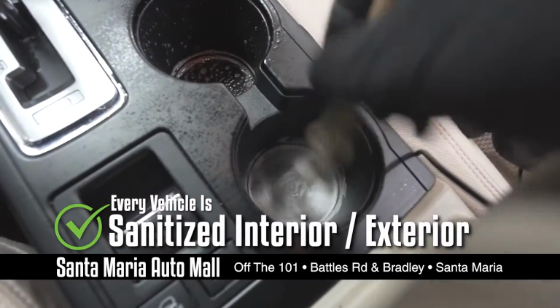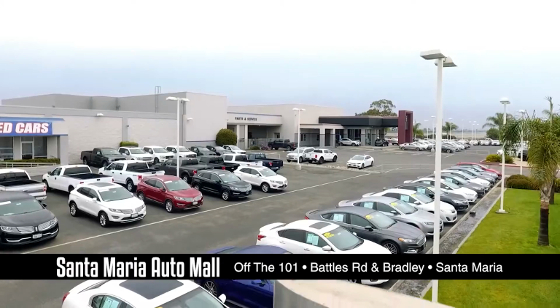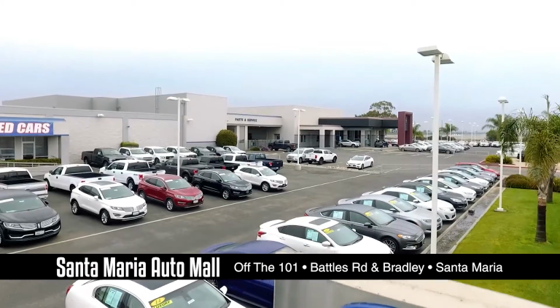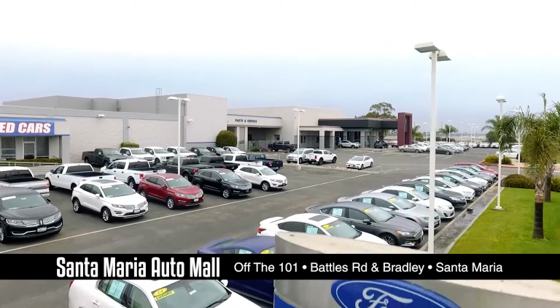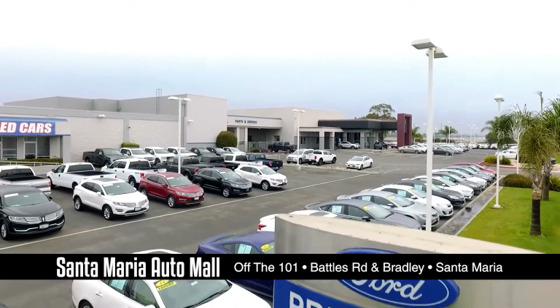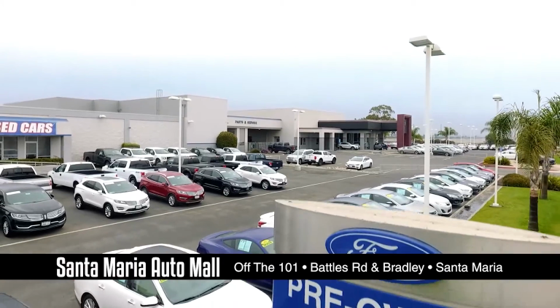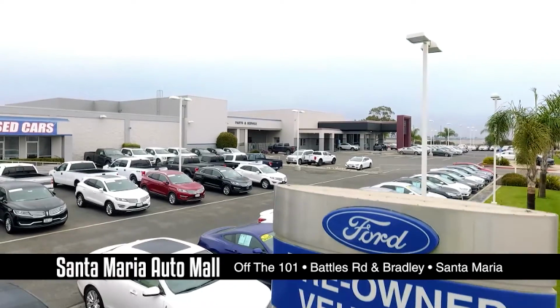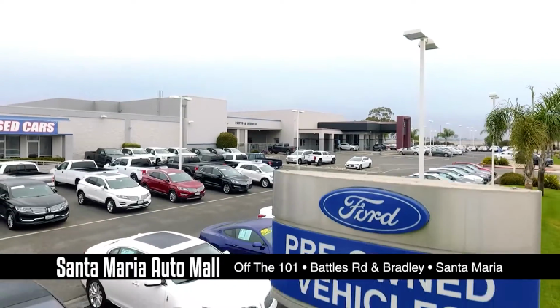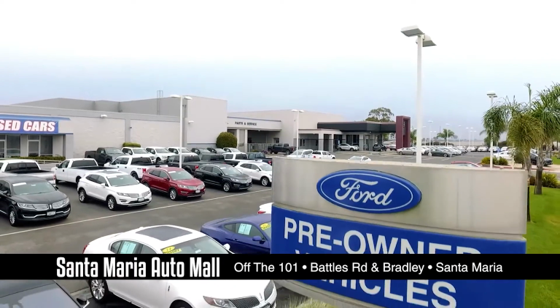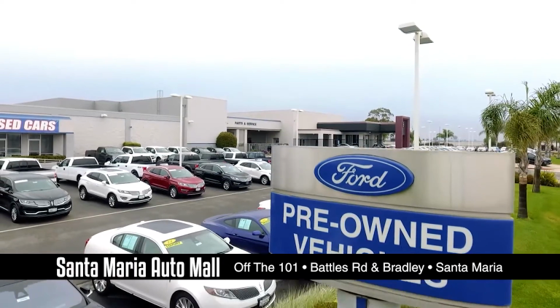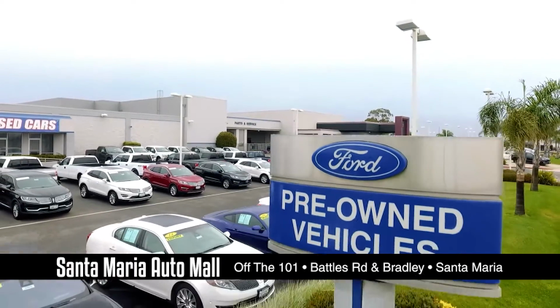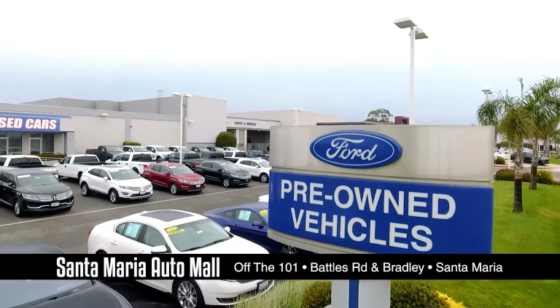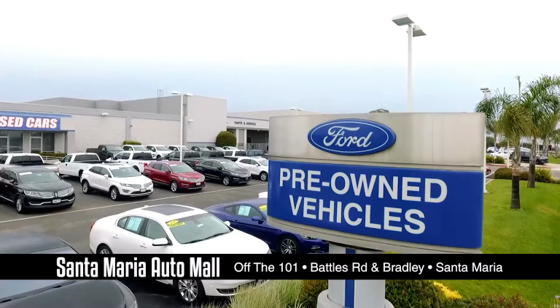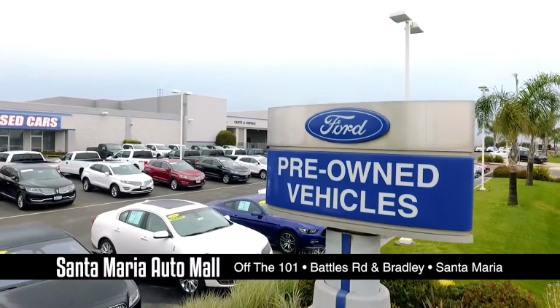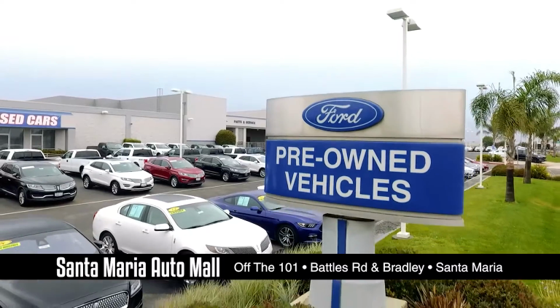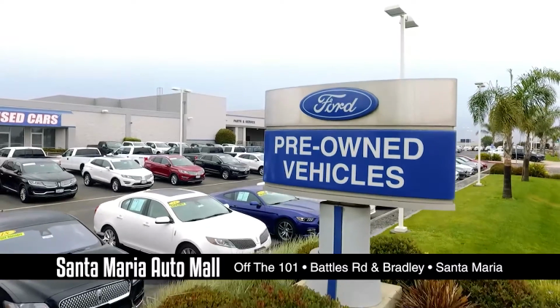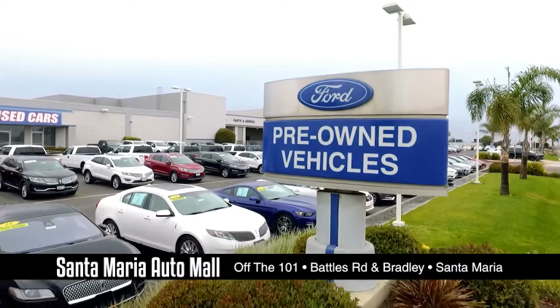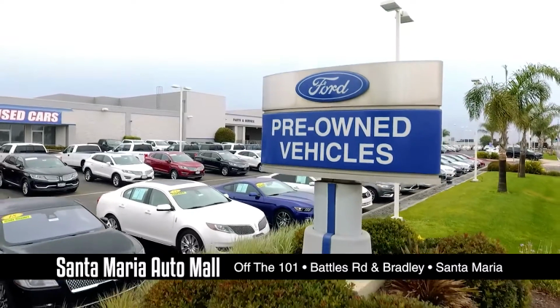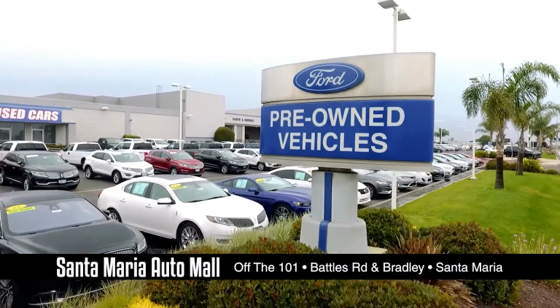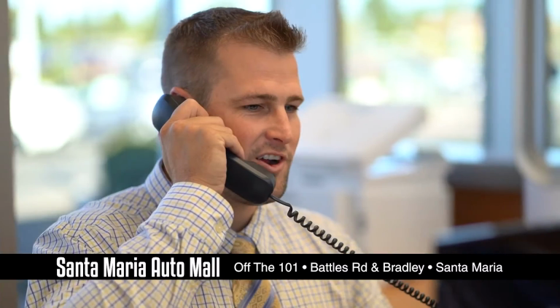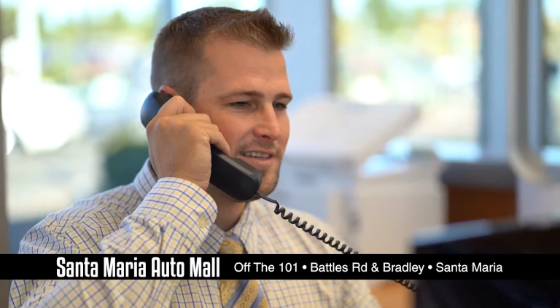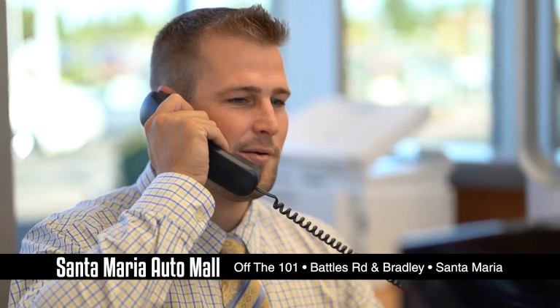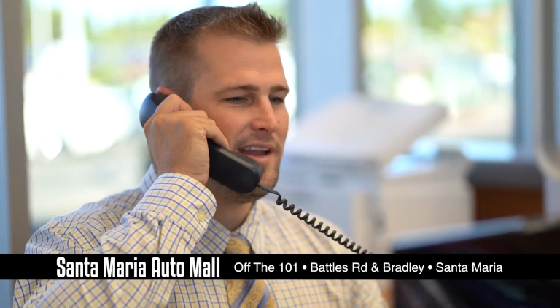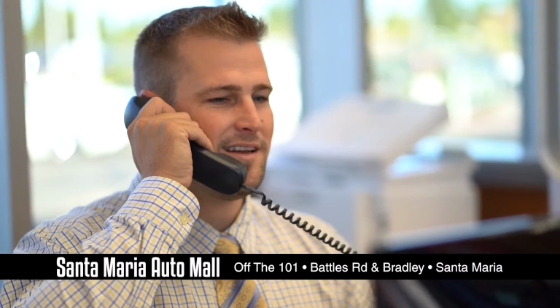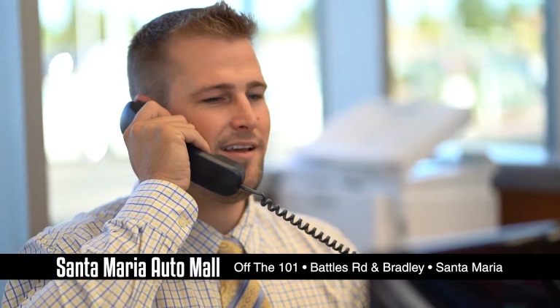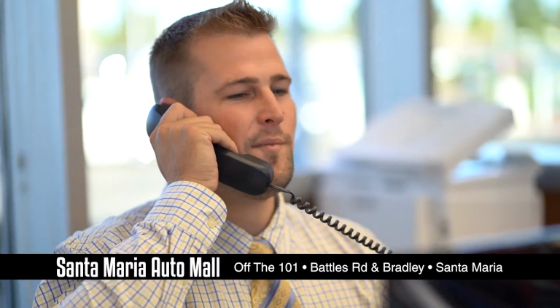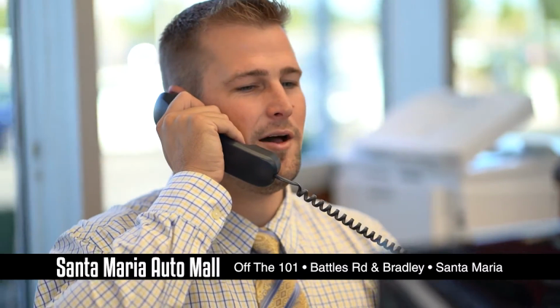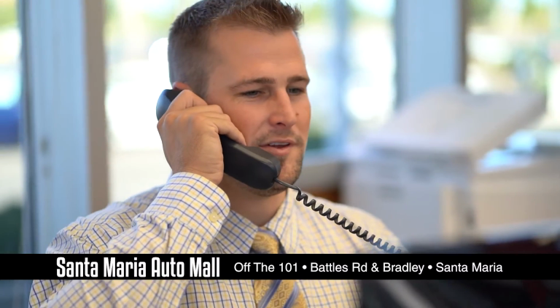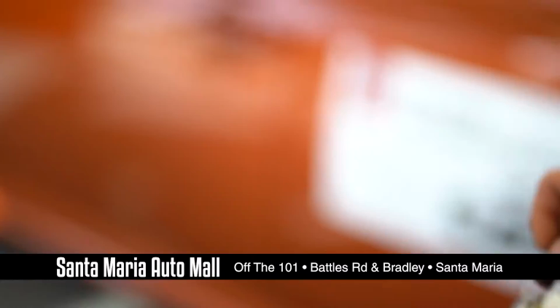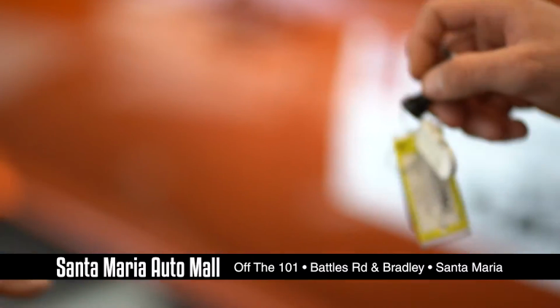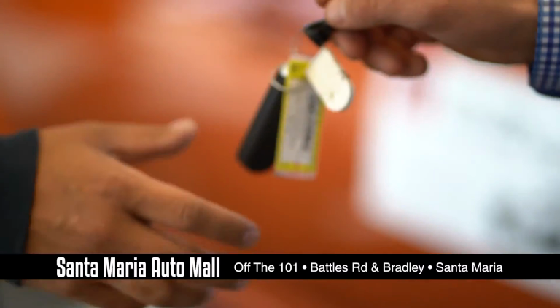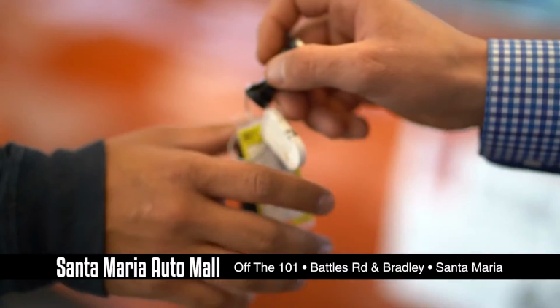We have new inventory arriving every day and we work with over 30 banks to get you financed for a payment you can afford.